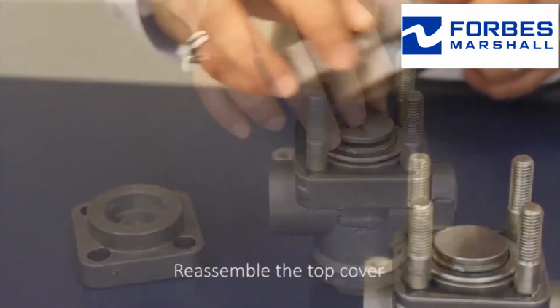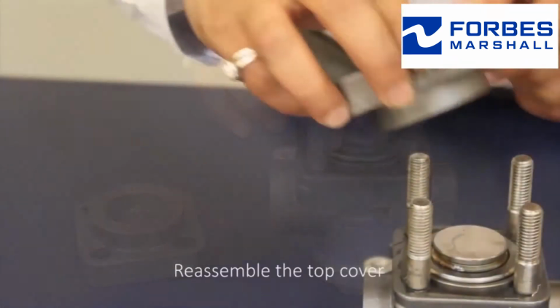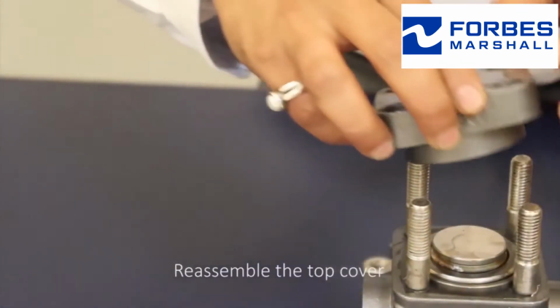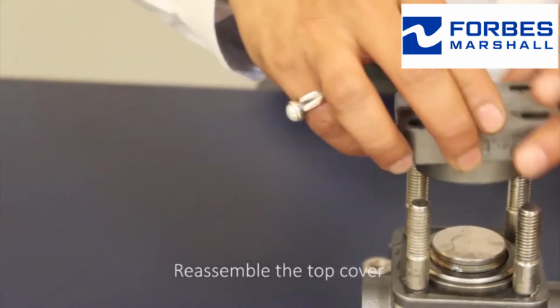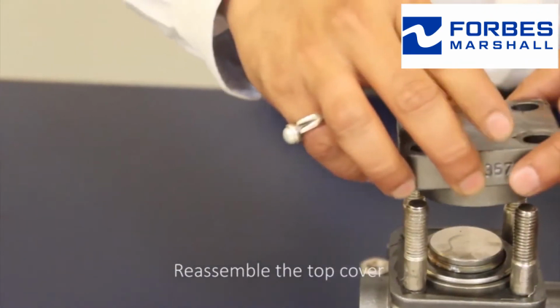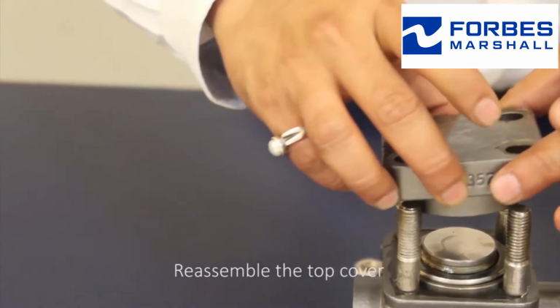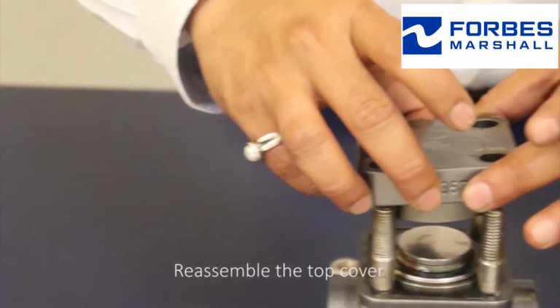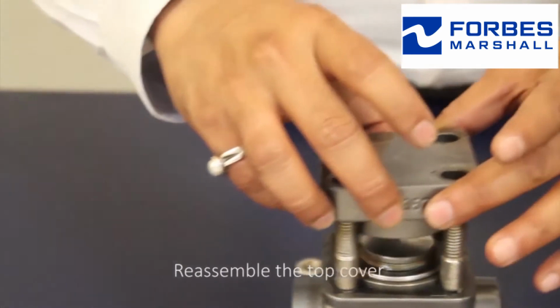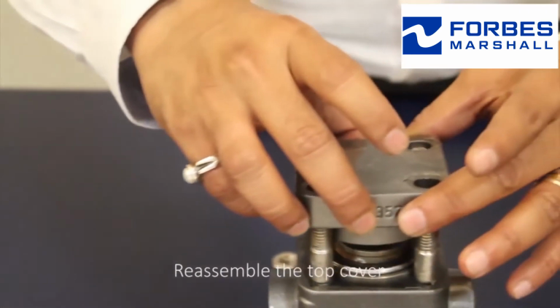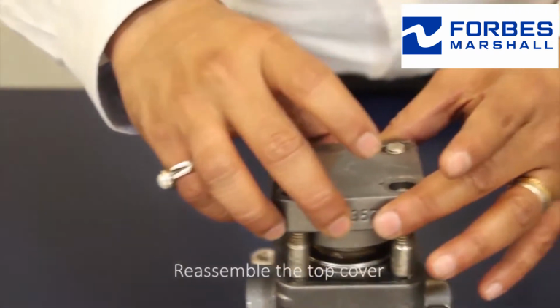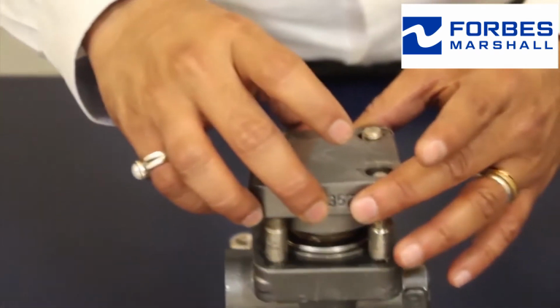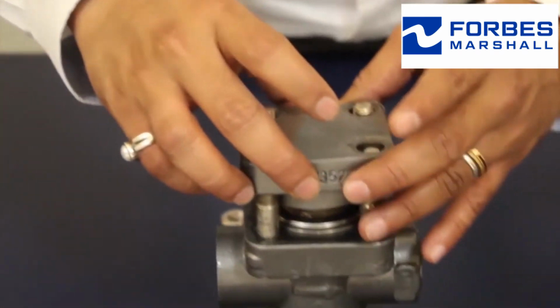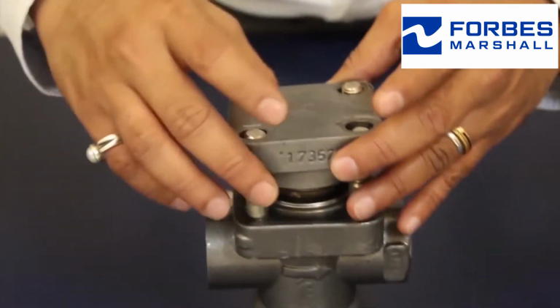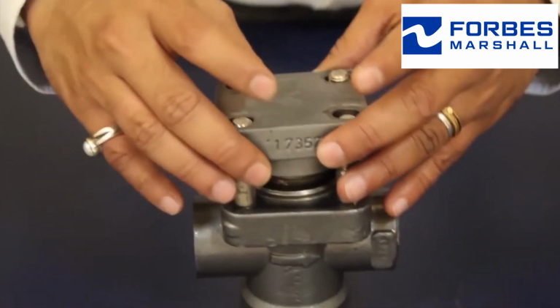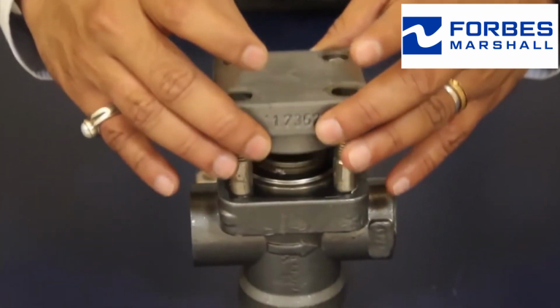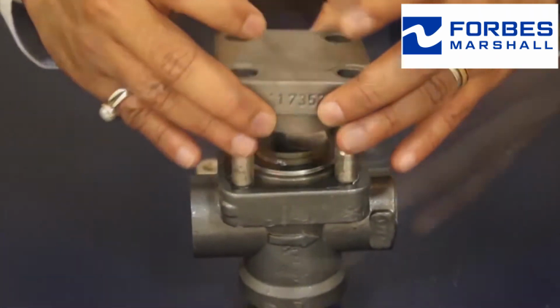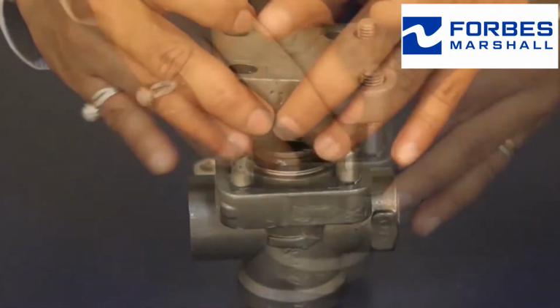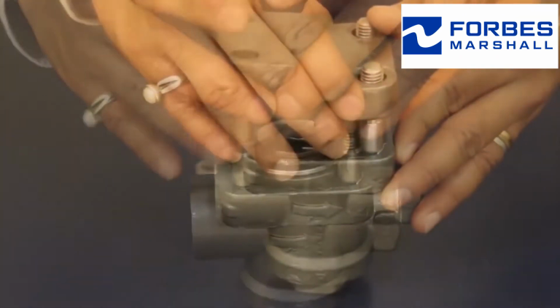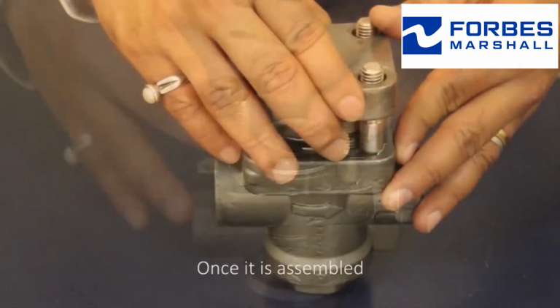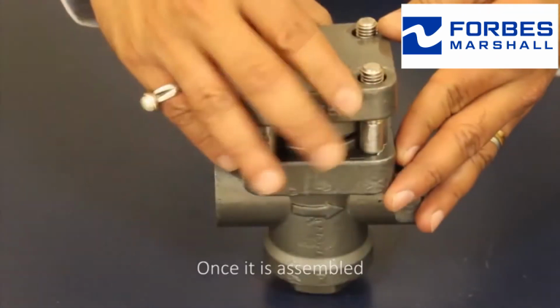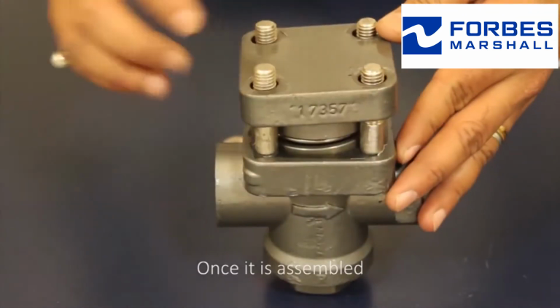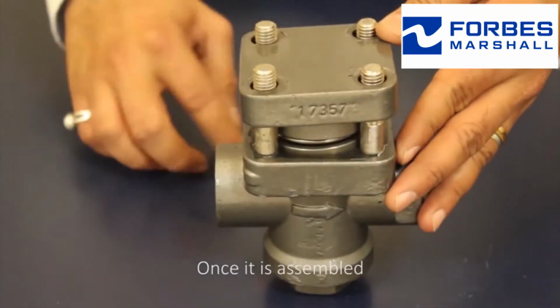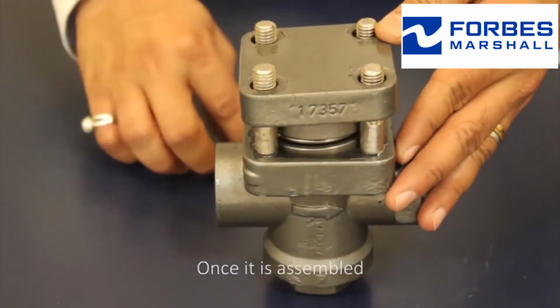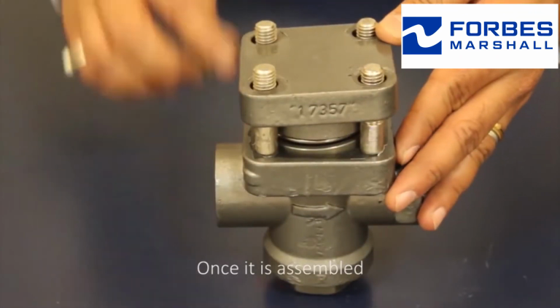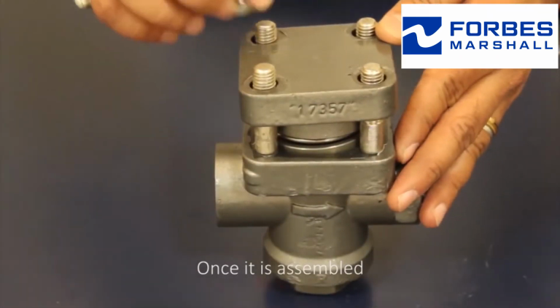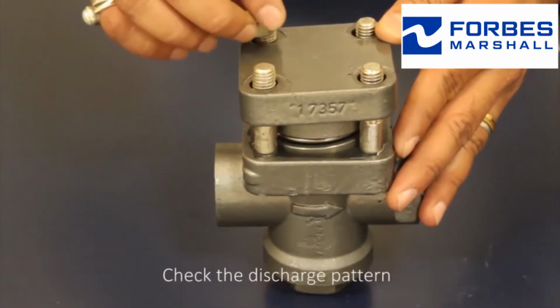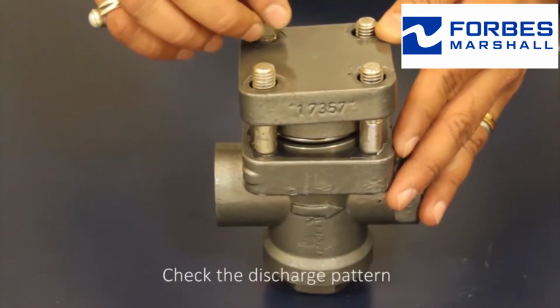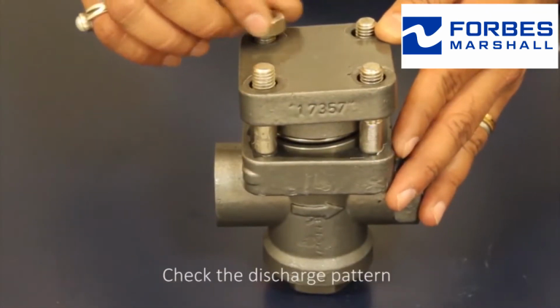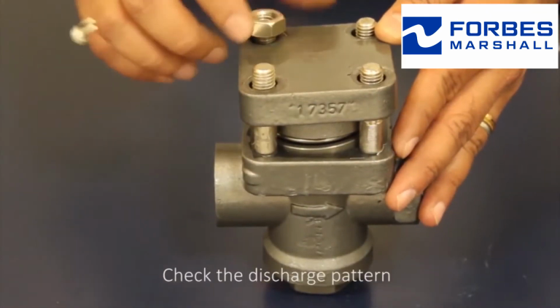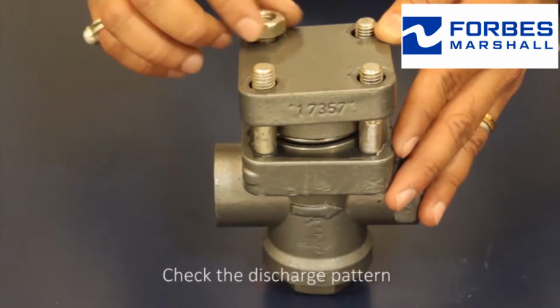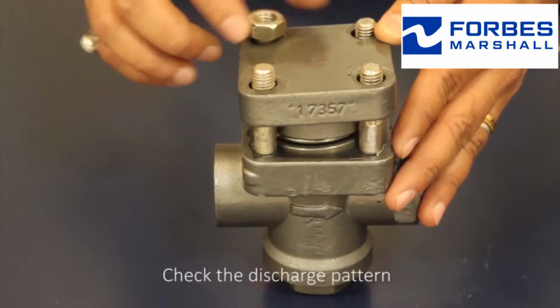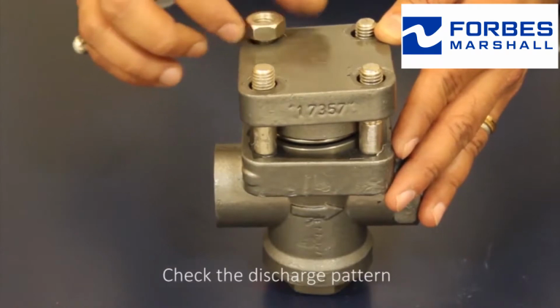Reassemble the top cover. Once it is assembled, check the discharge pattern.